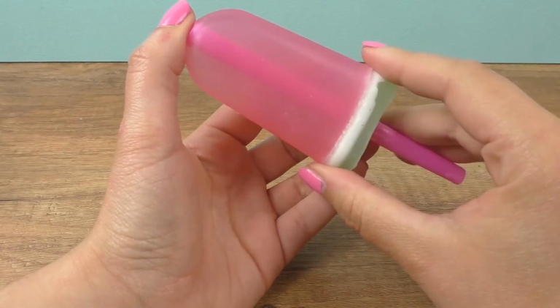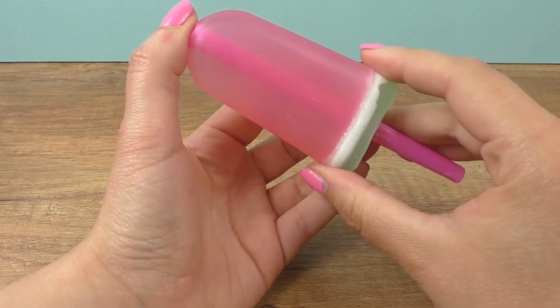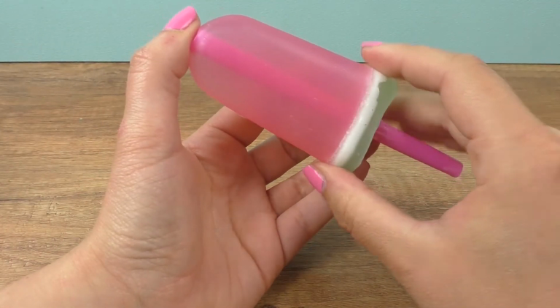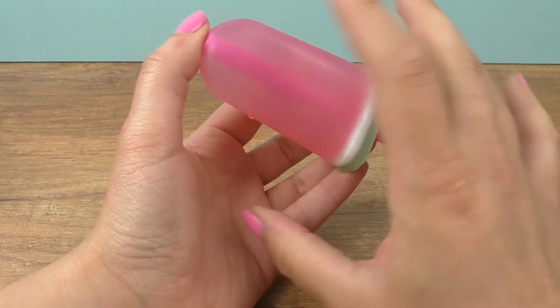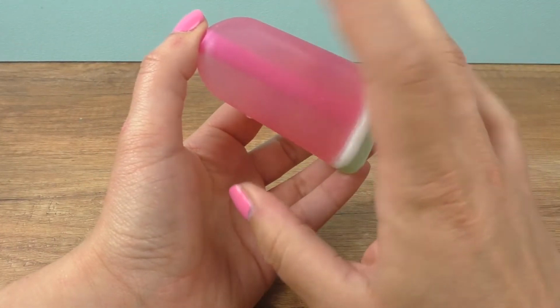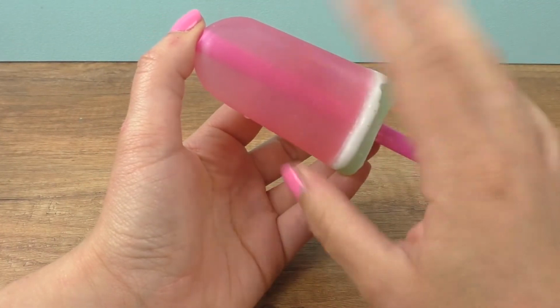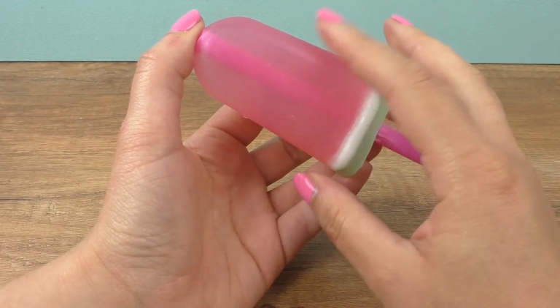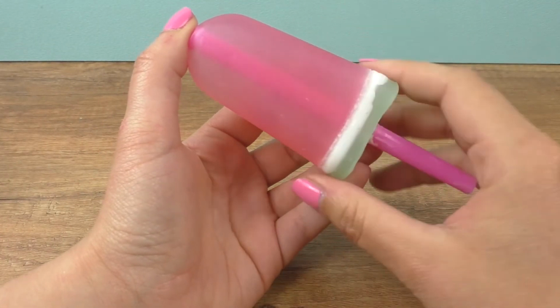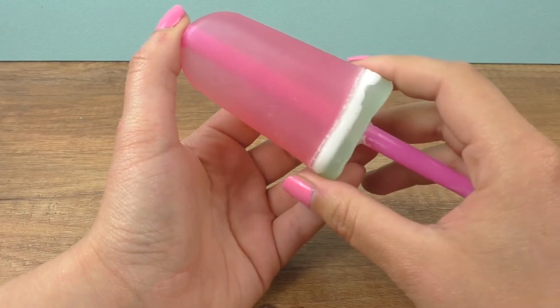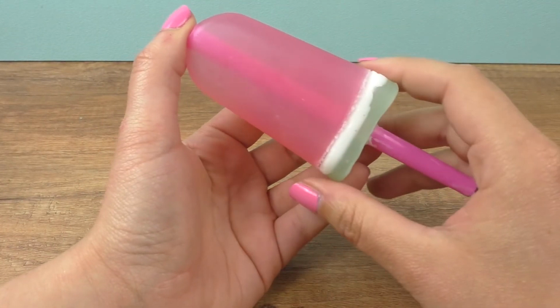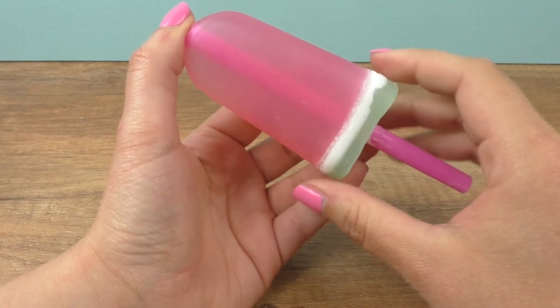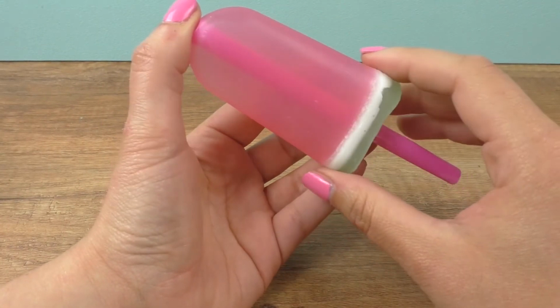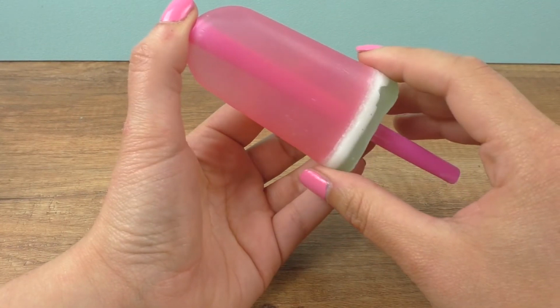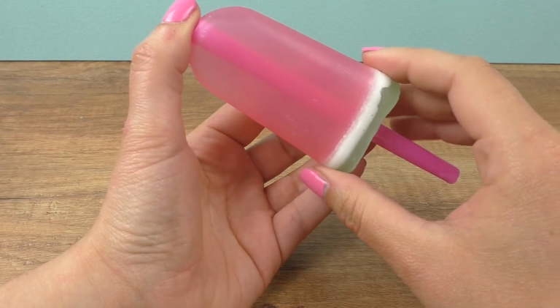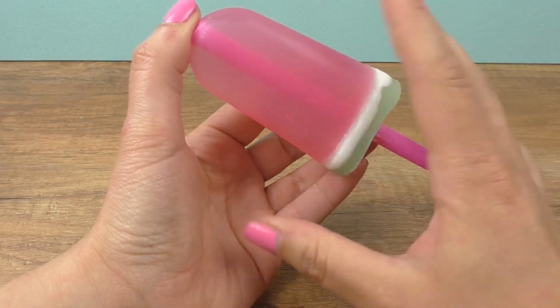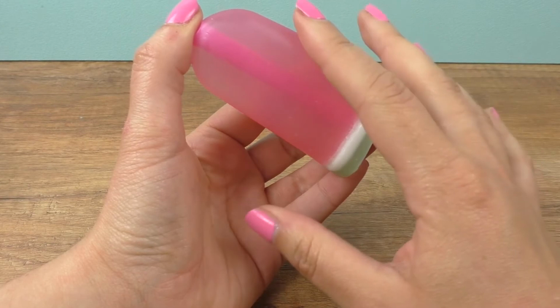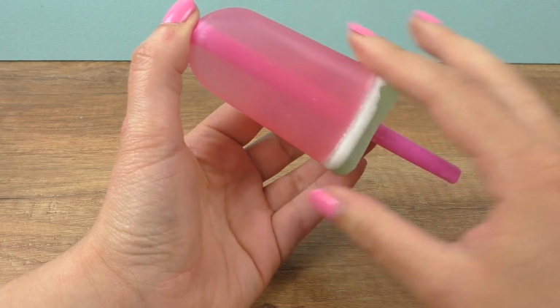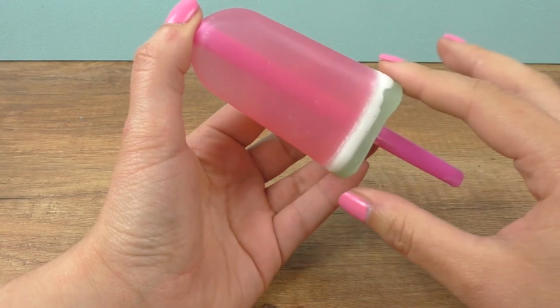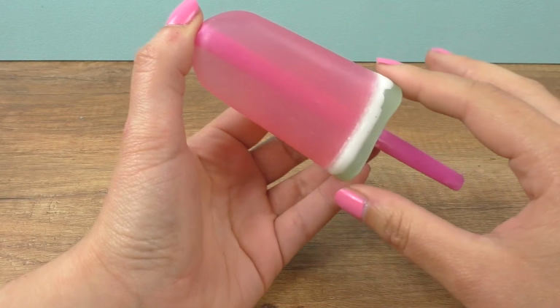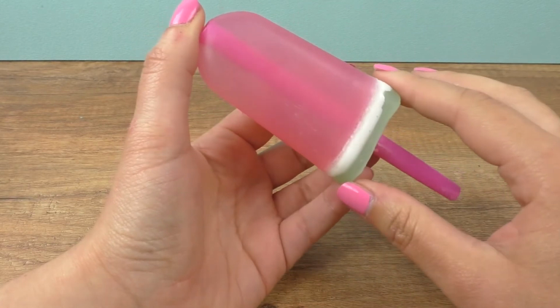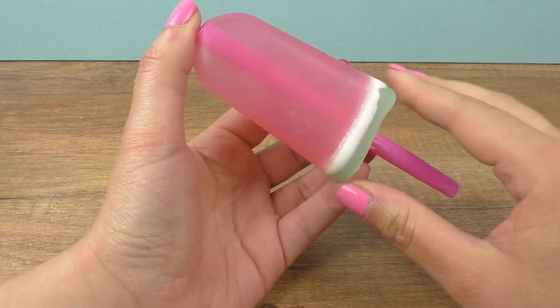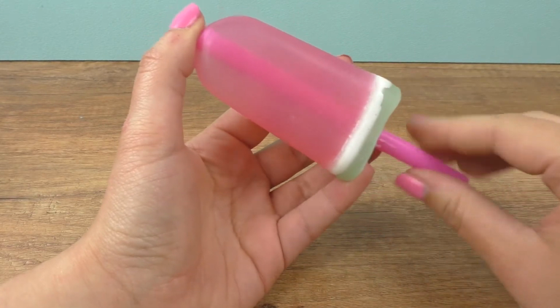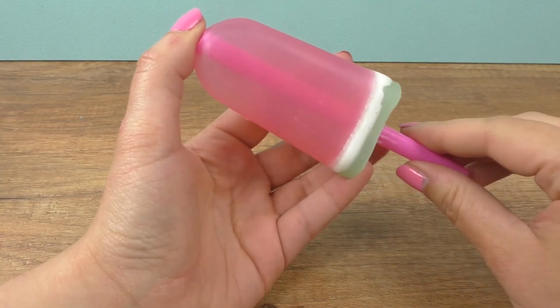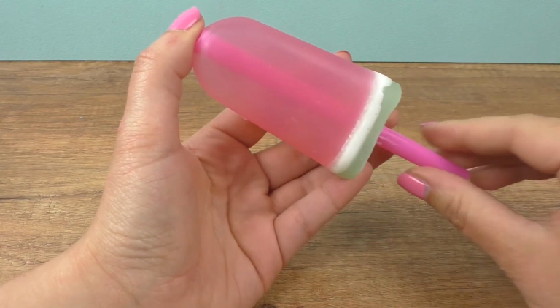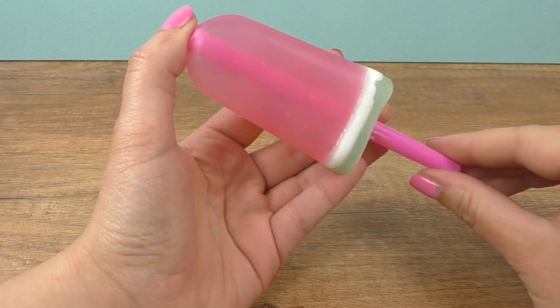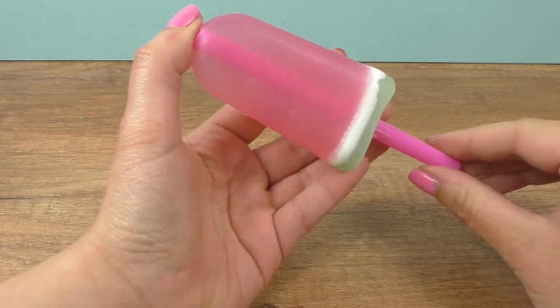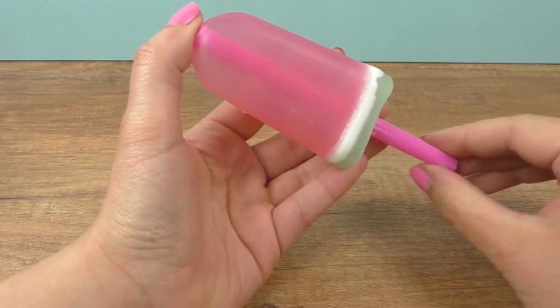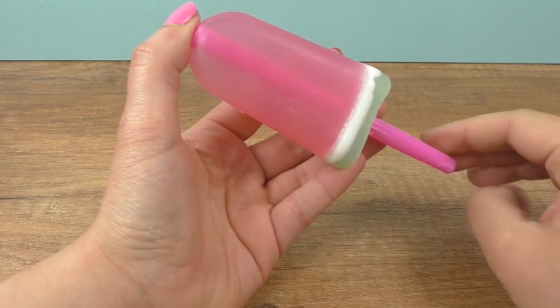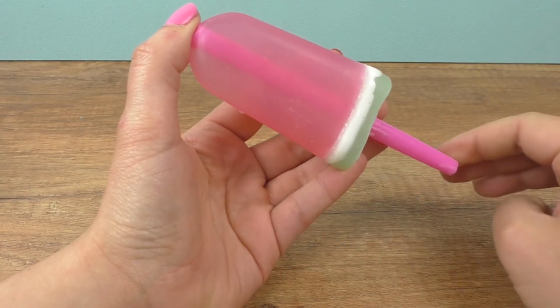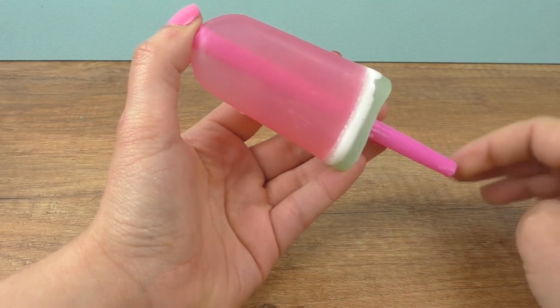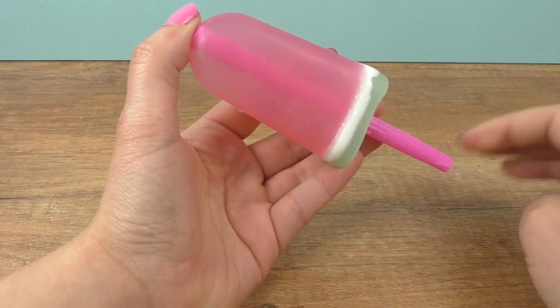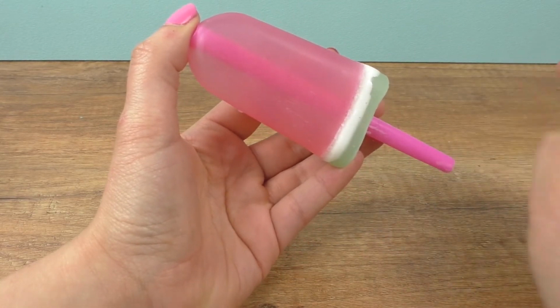And here it is! I took it out of the mold and I love the colors — it really looks like a watermelon piece.